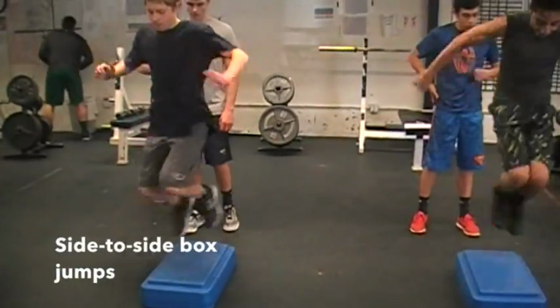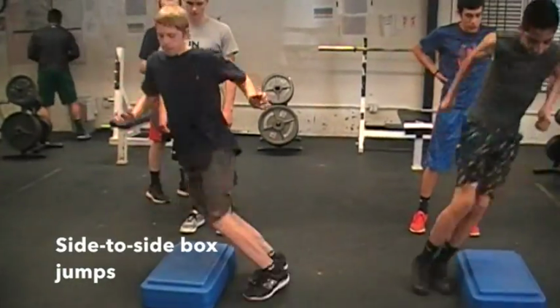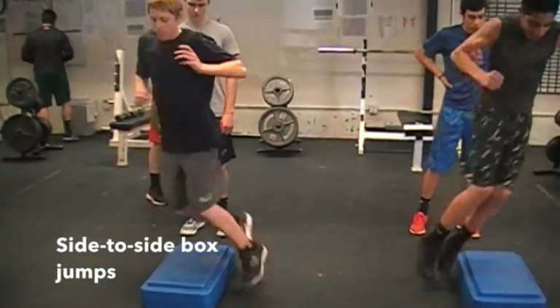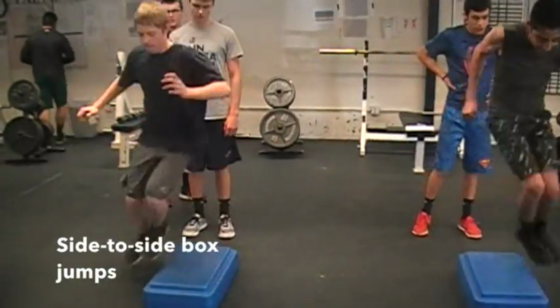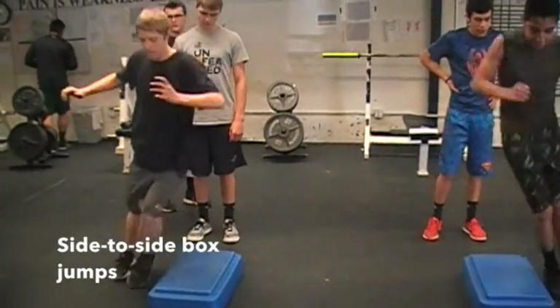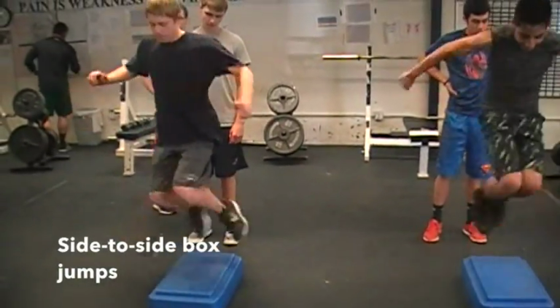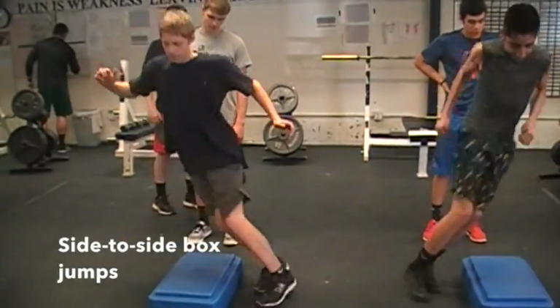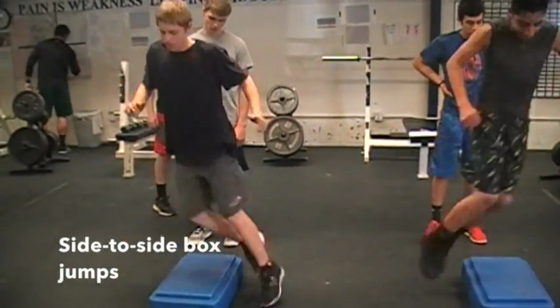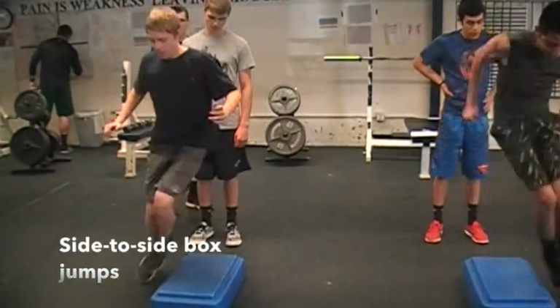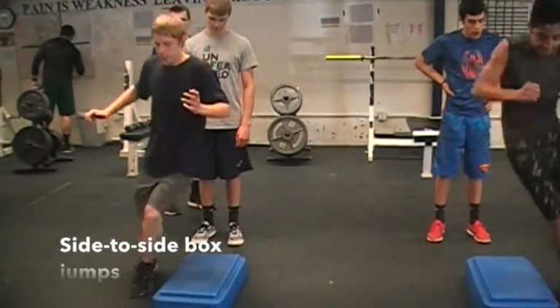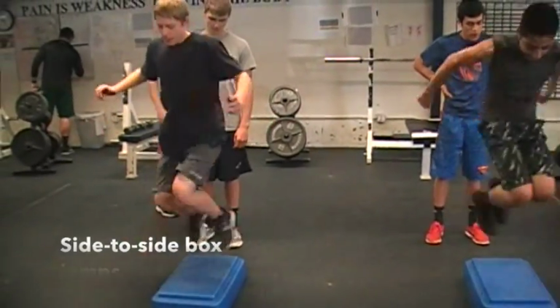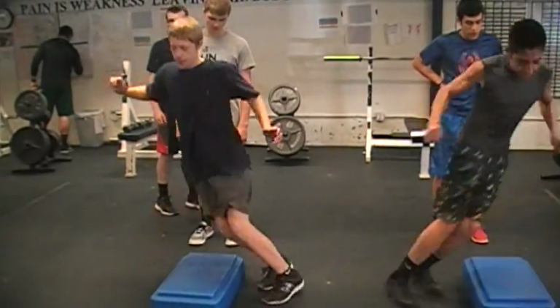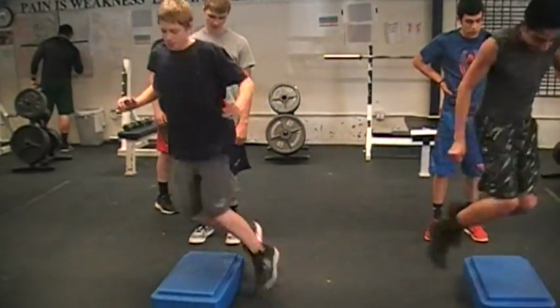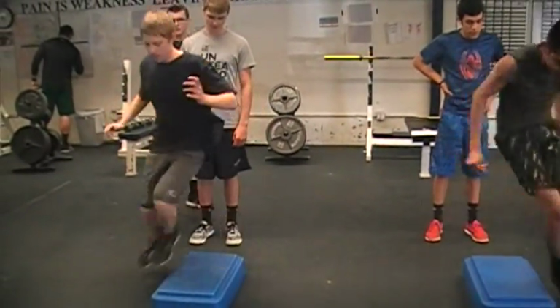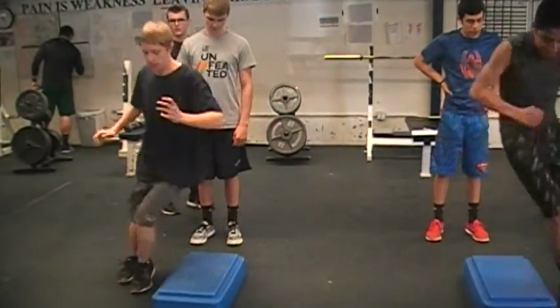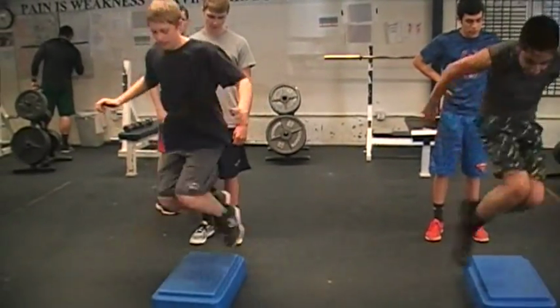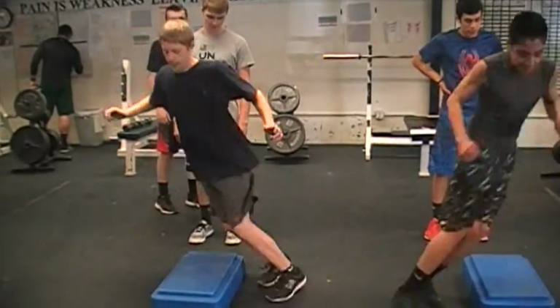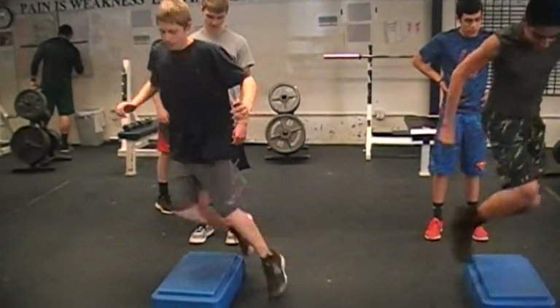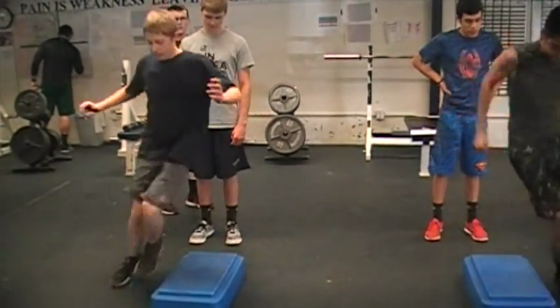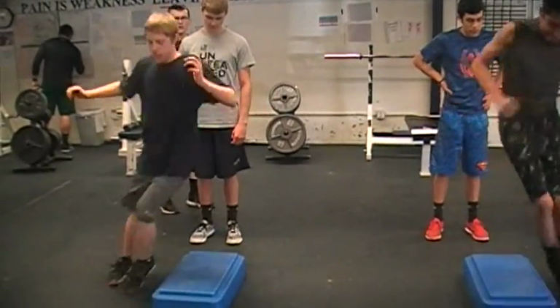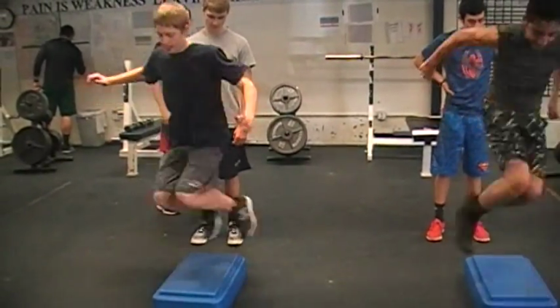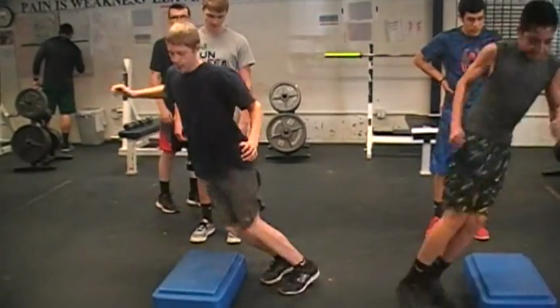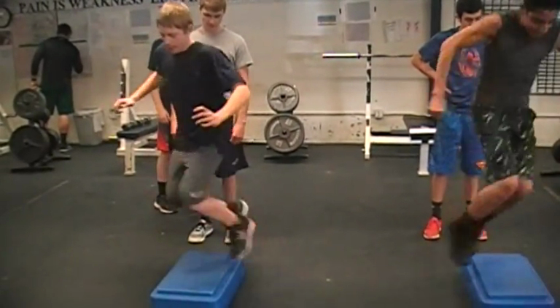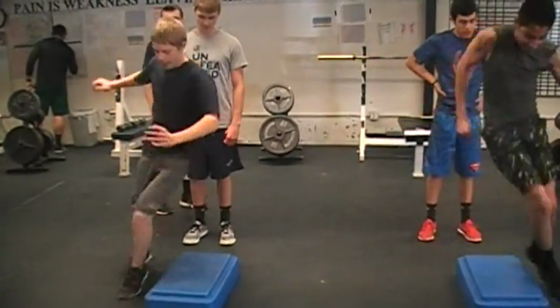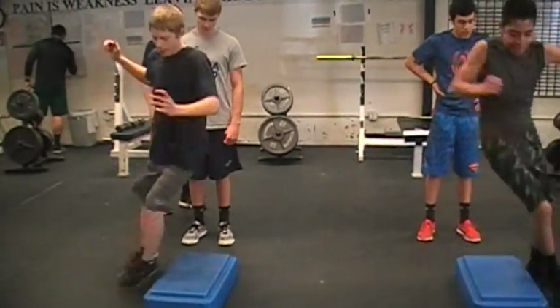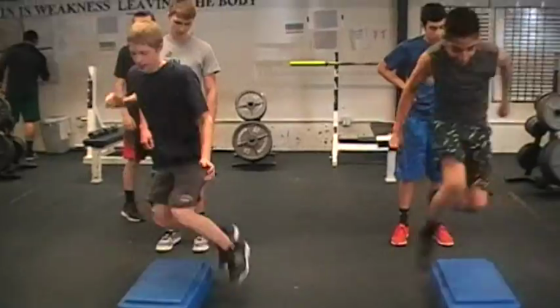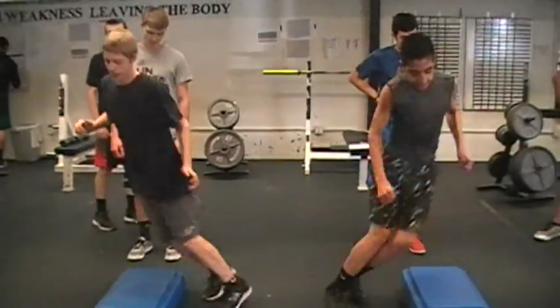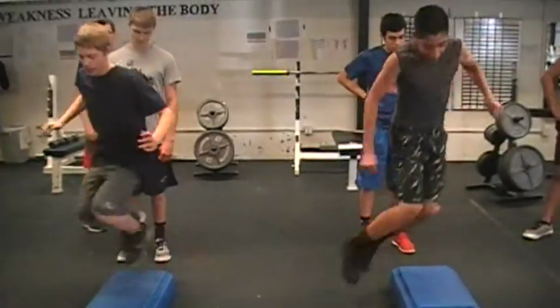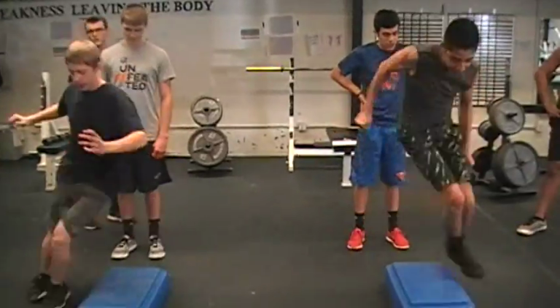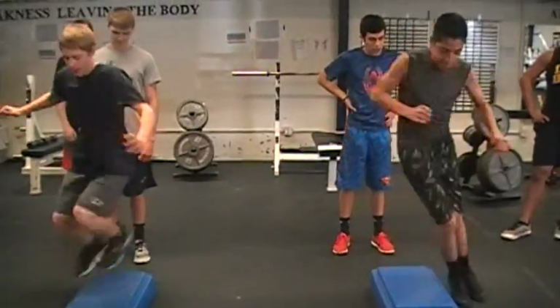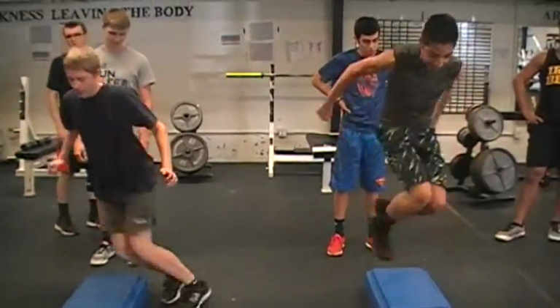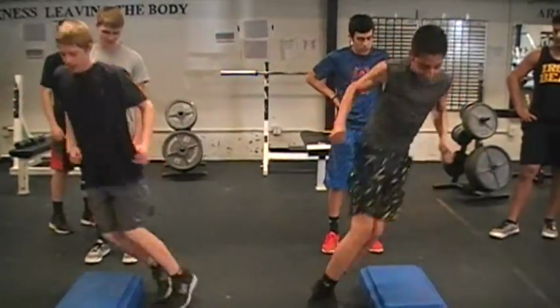These are our side to side box jumps. We will do 15 over and back as fast as we can.